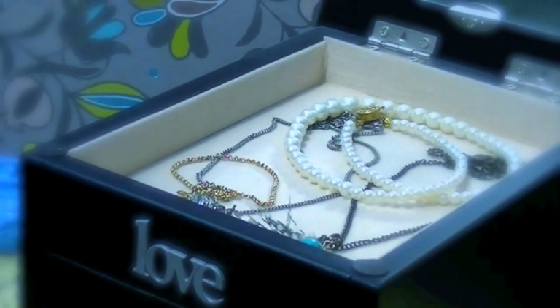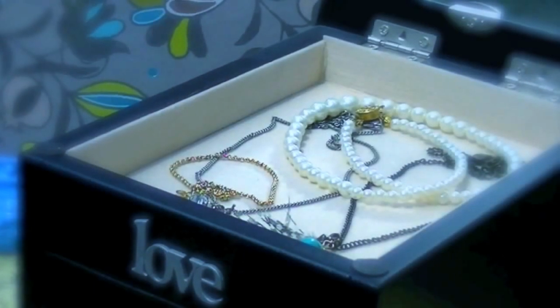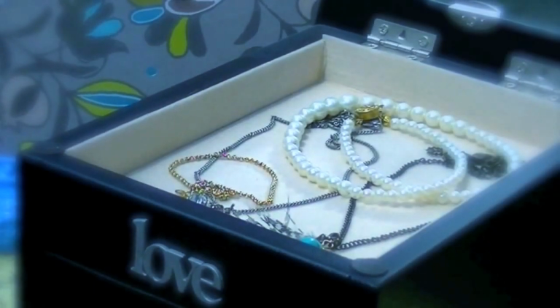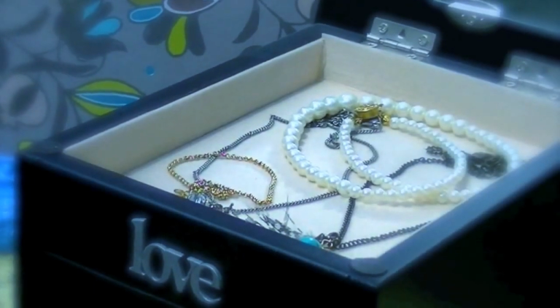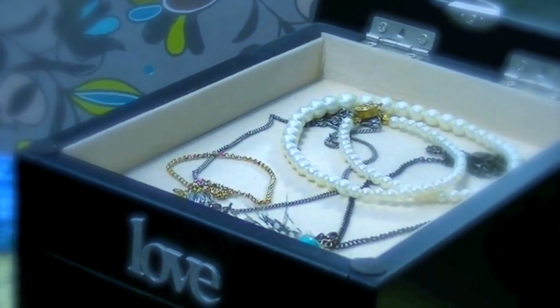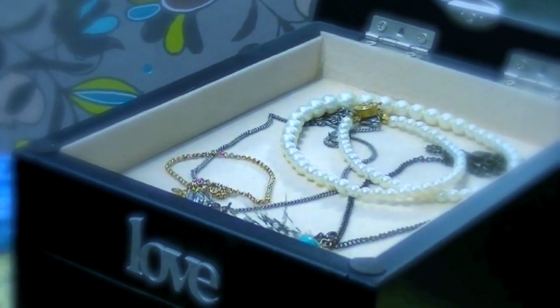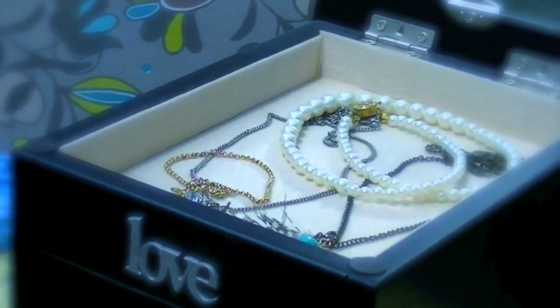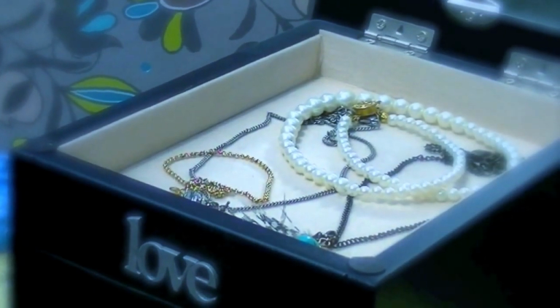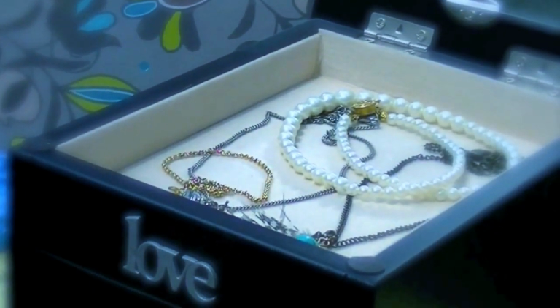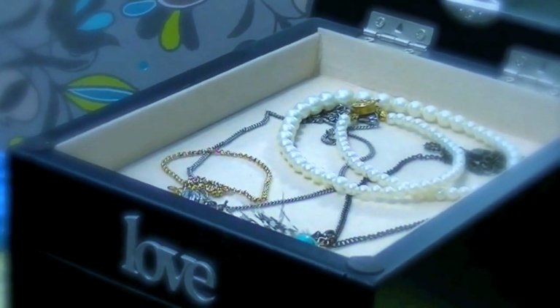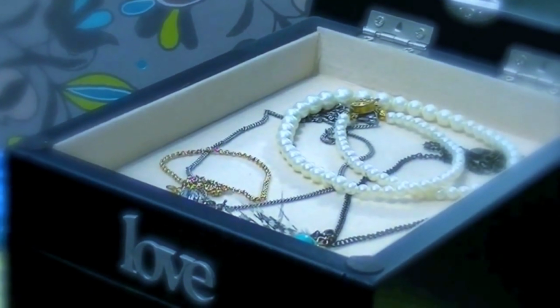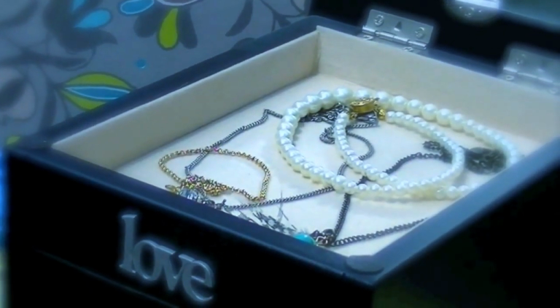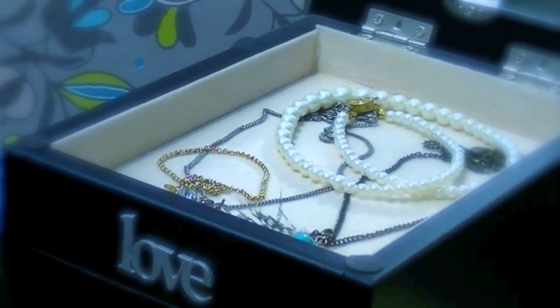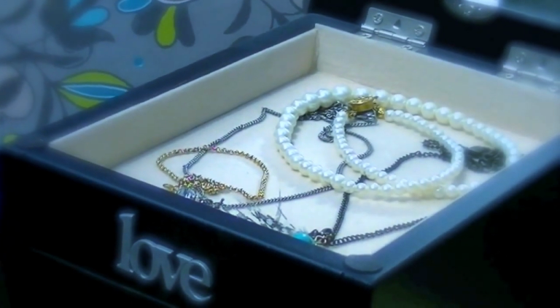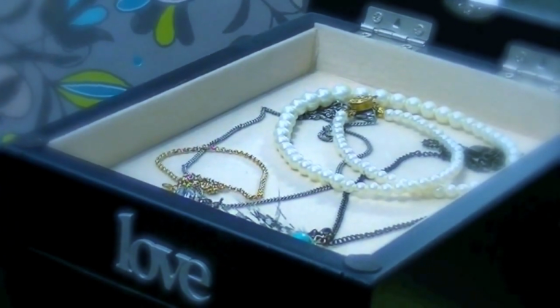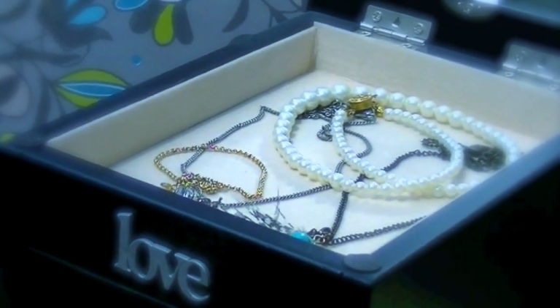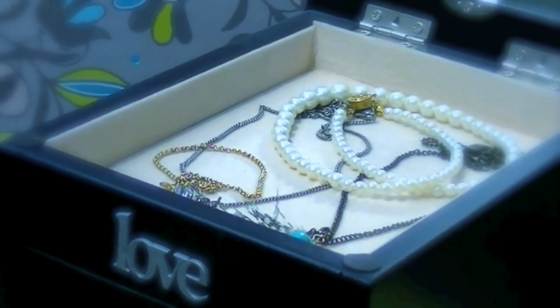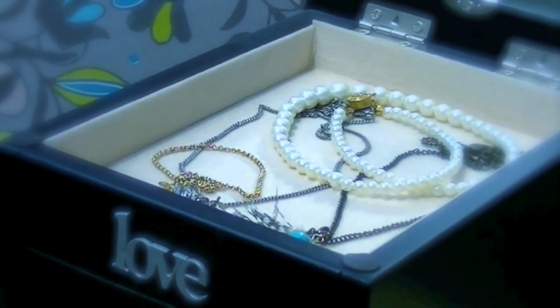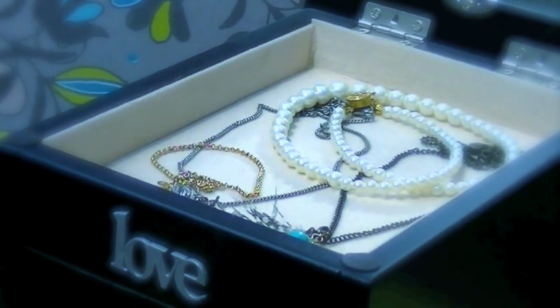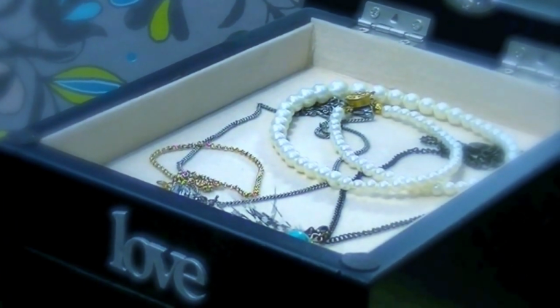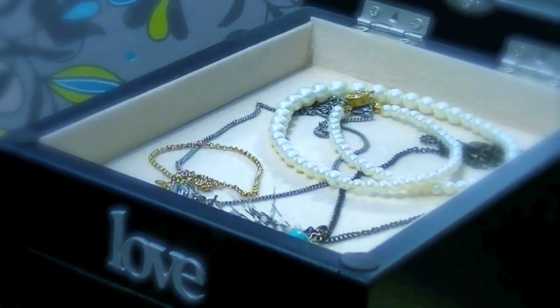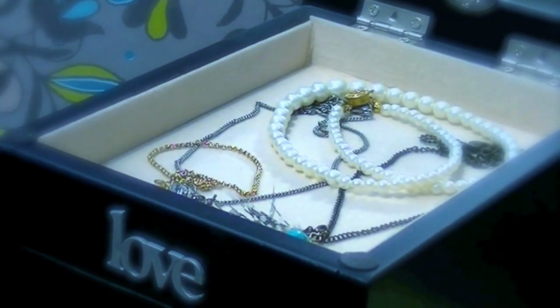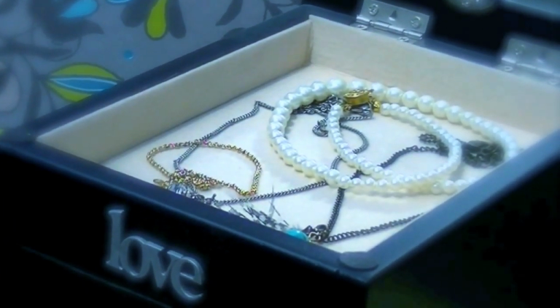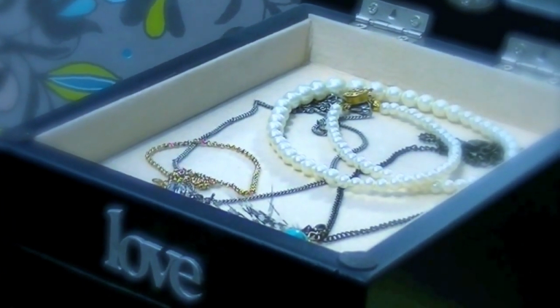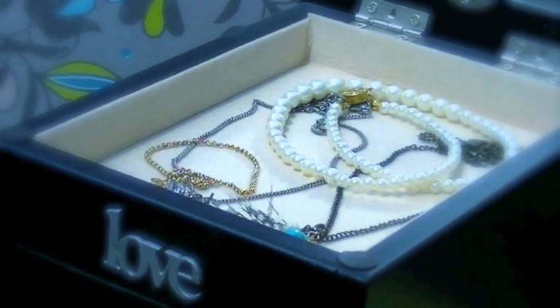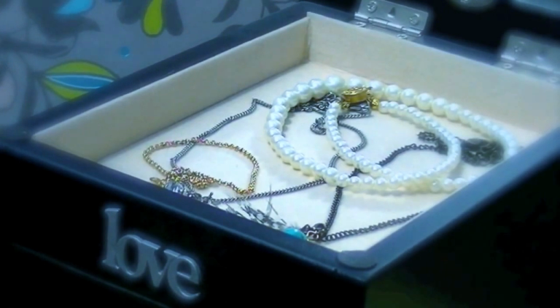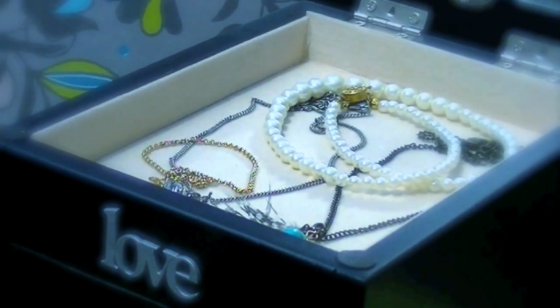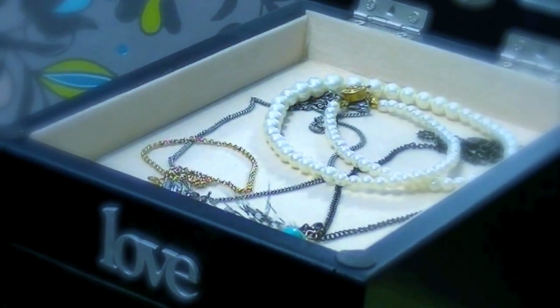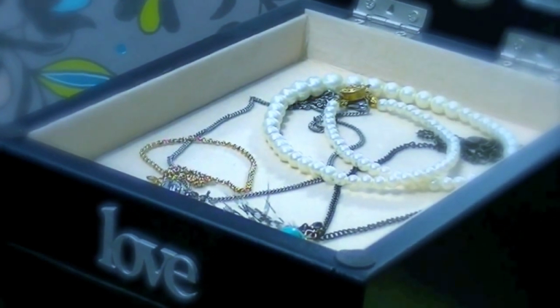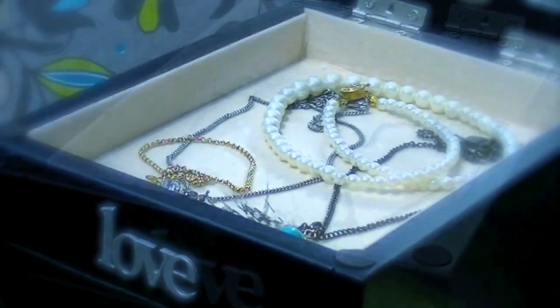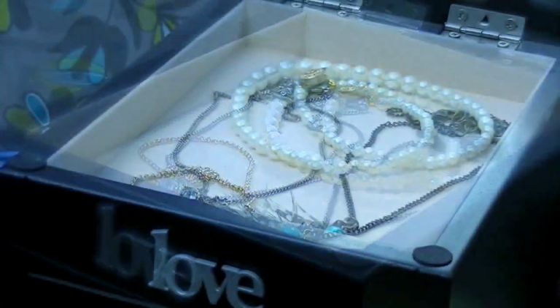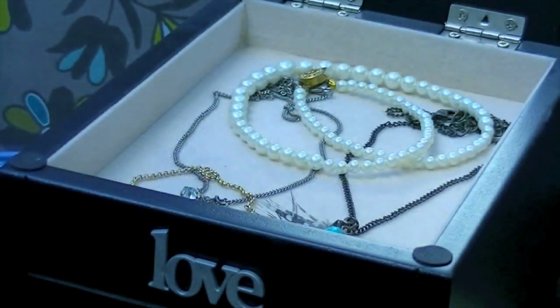You don't necessarily have to buy a chain — you can simply use one of your old and cheap necklaces that you just don't want anymore.